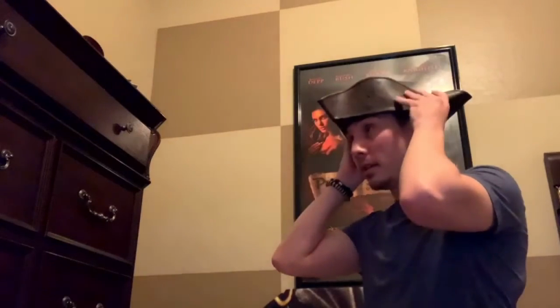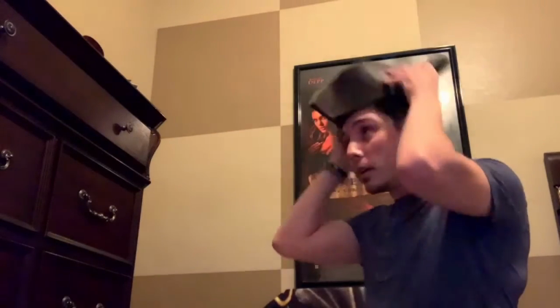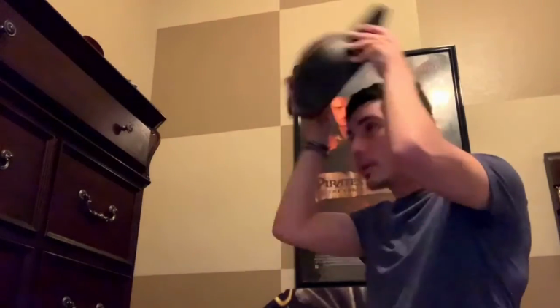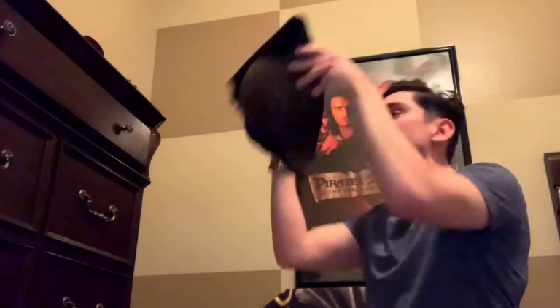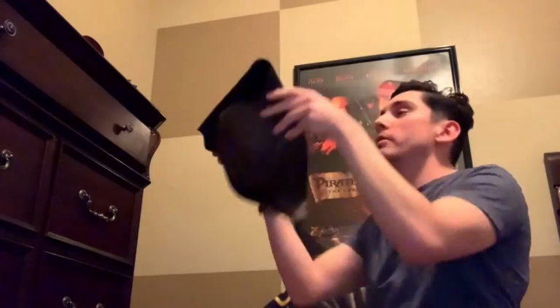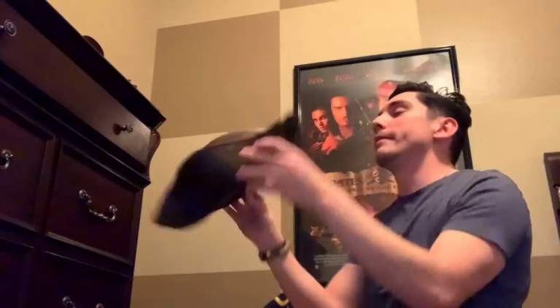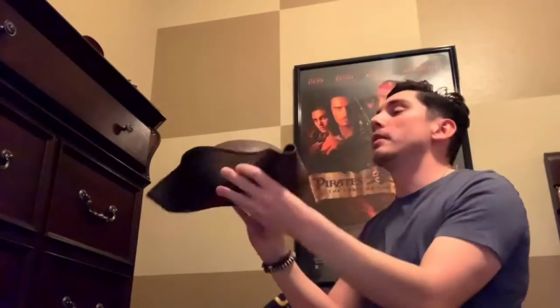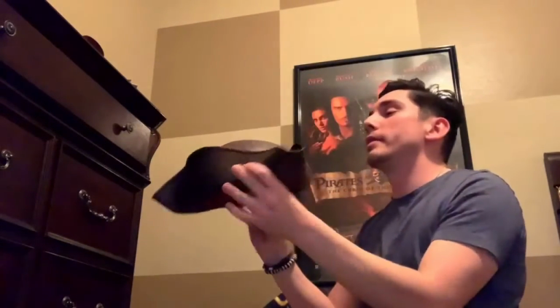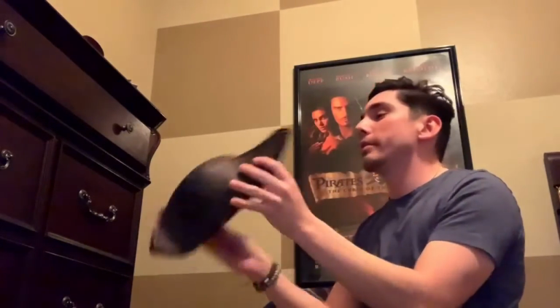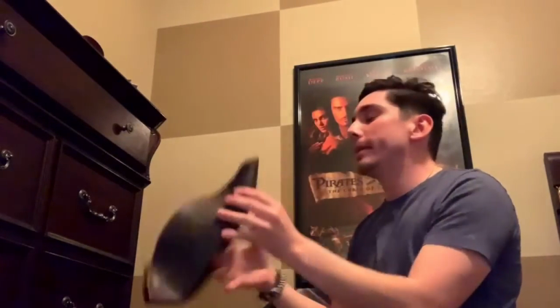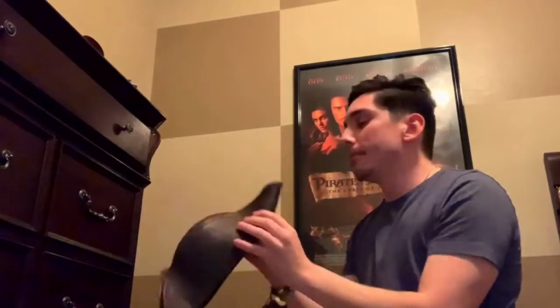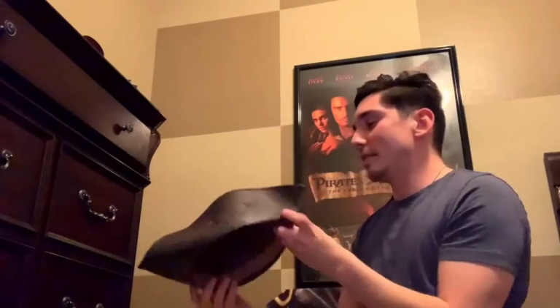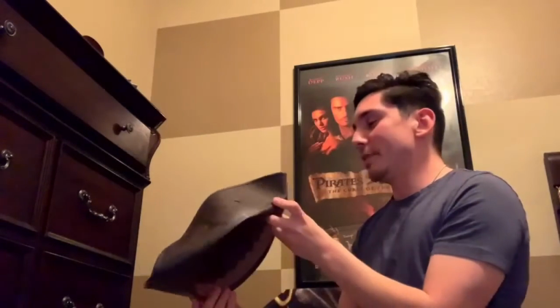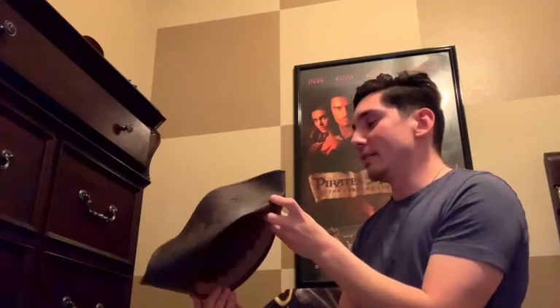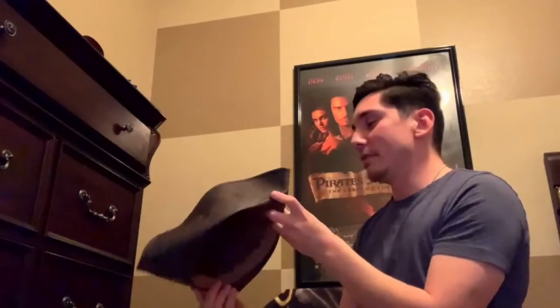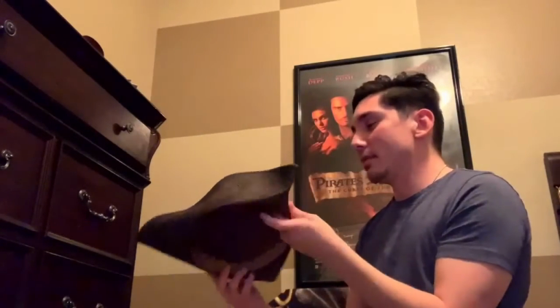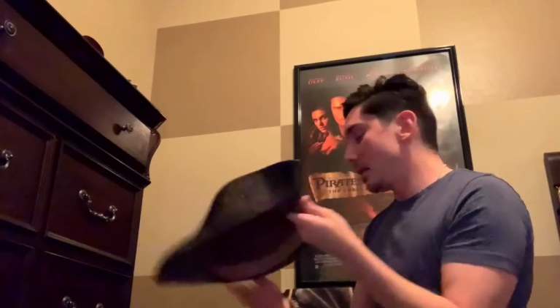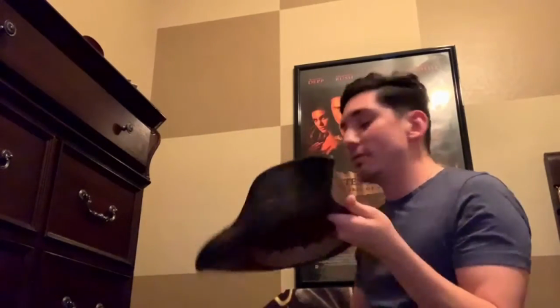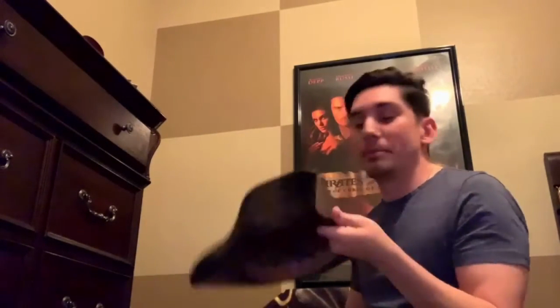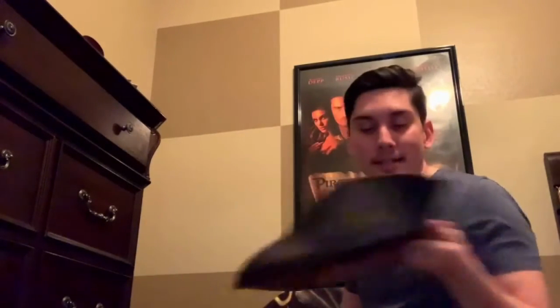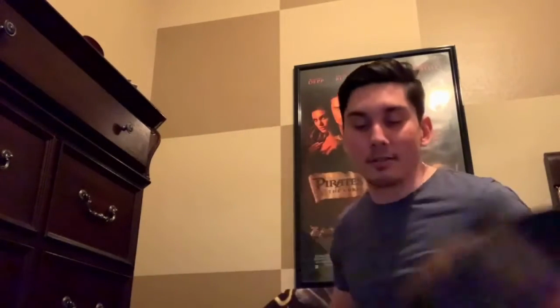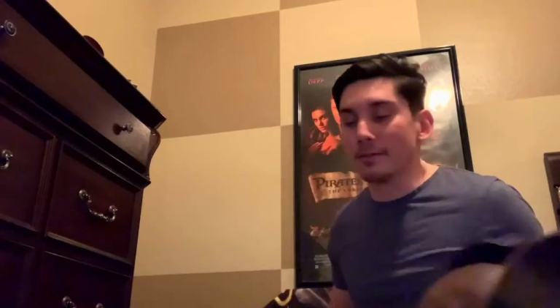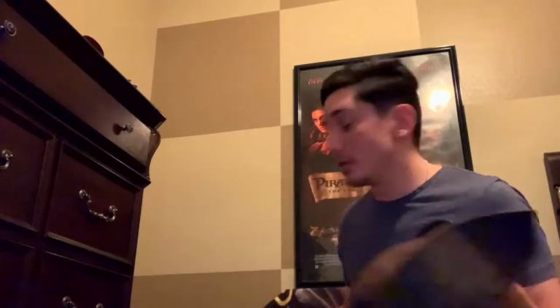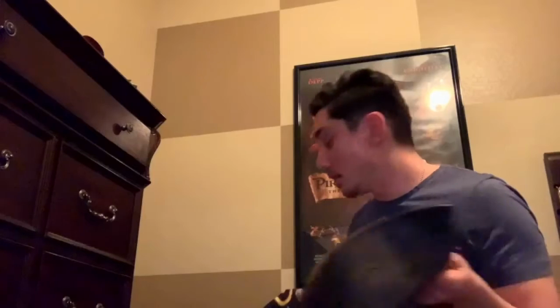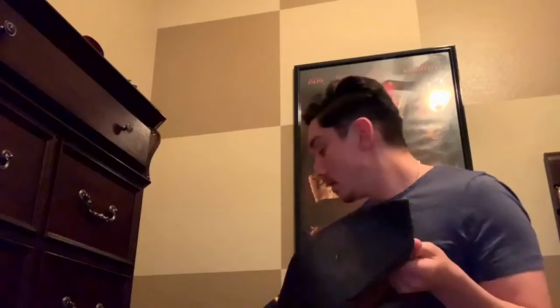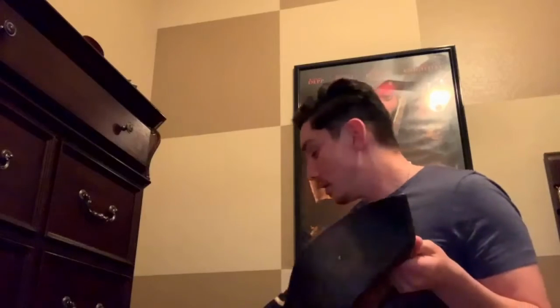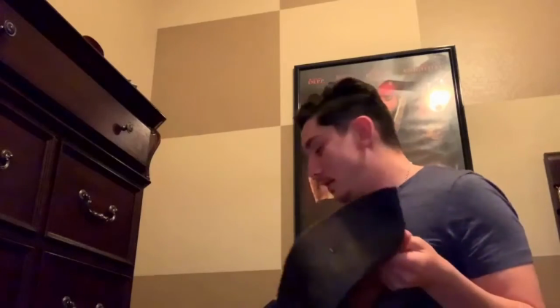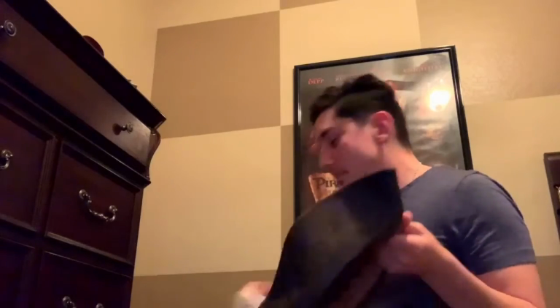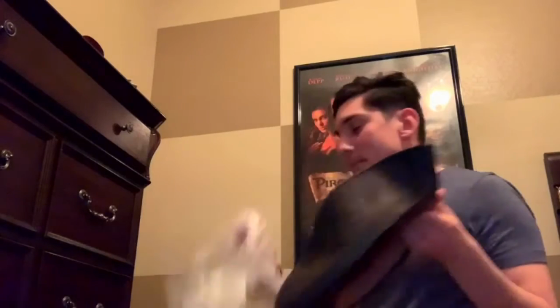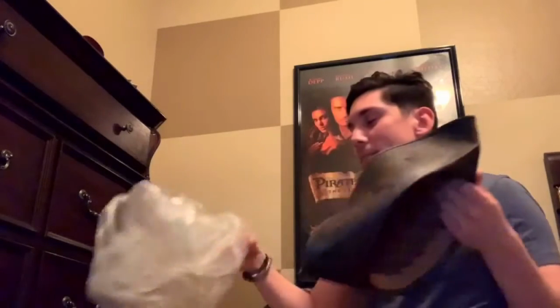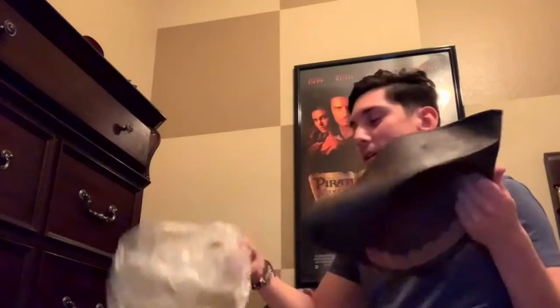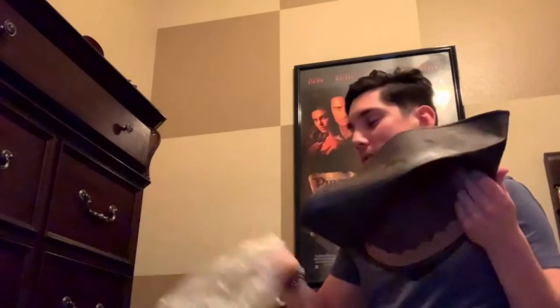With the wig it'll be different obviously, but I freaking love this. I don't want to put it down. I'm going to put it back in the box.